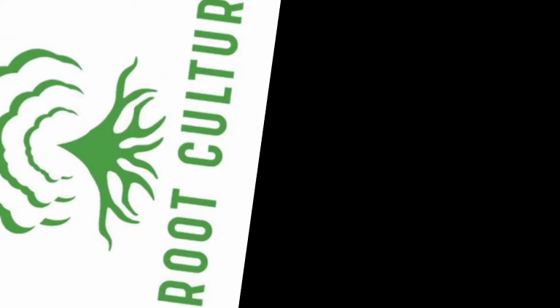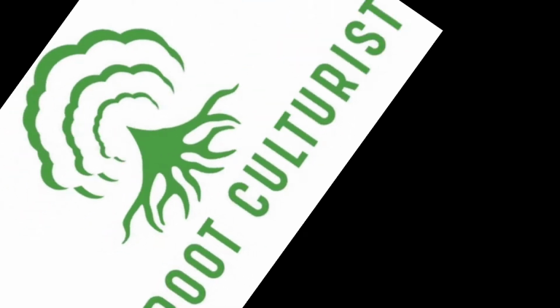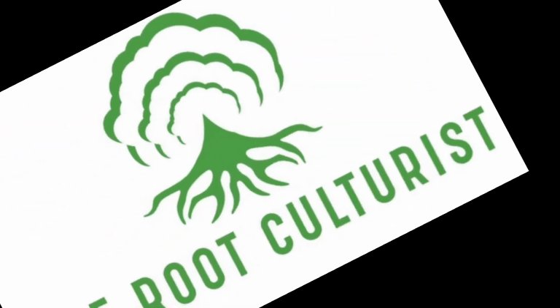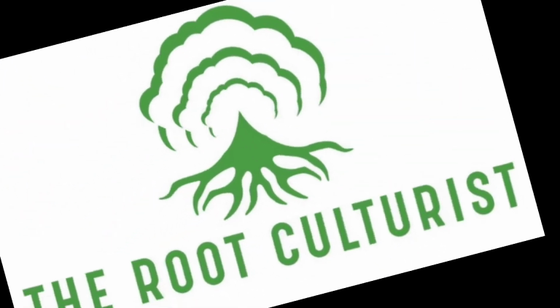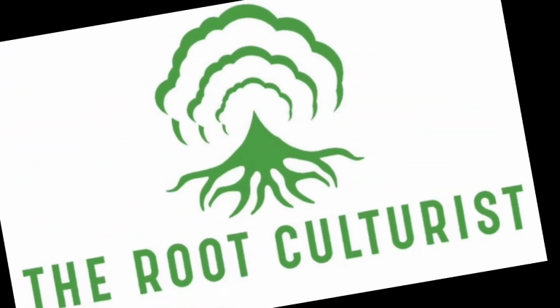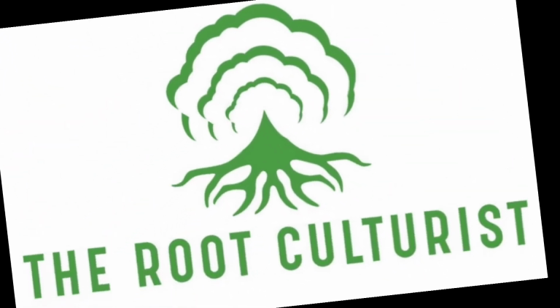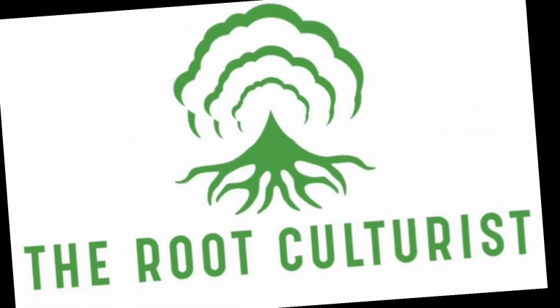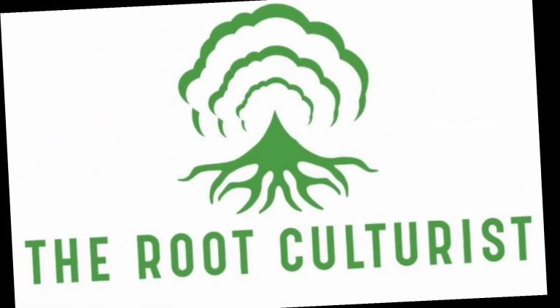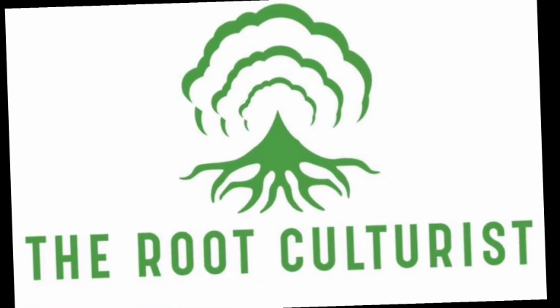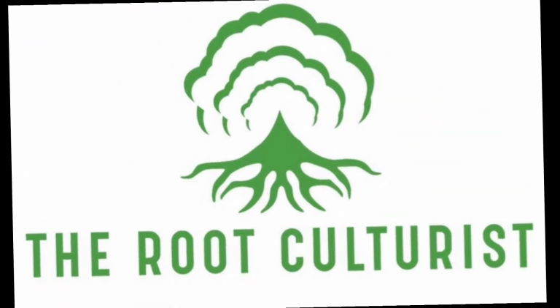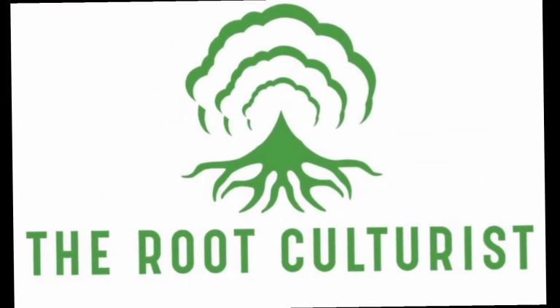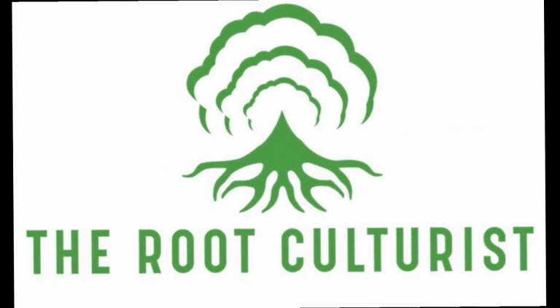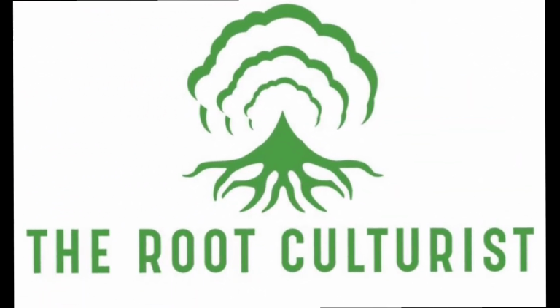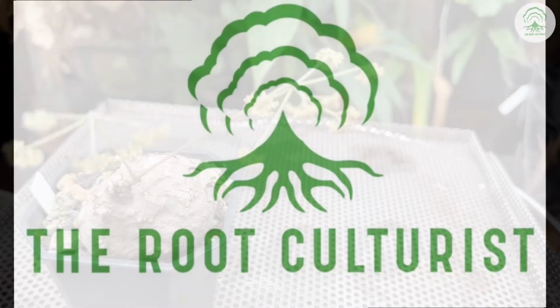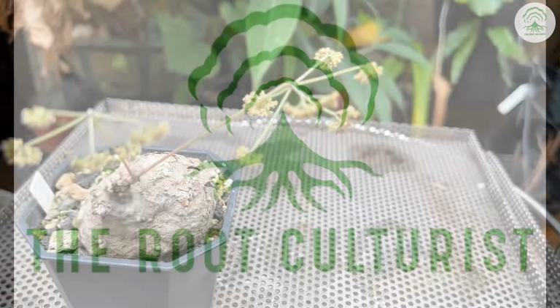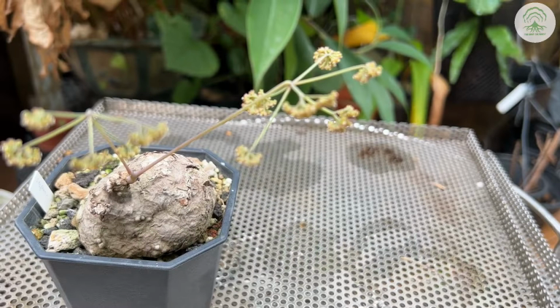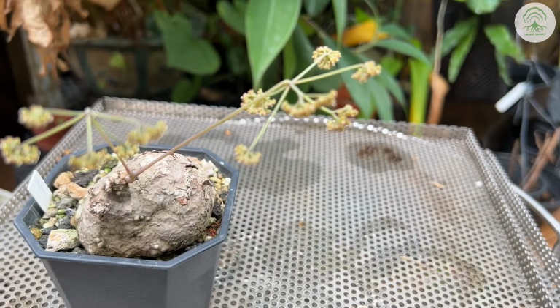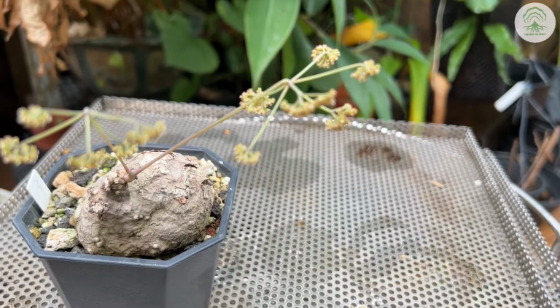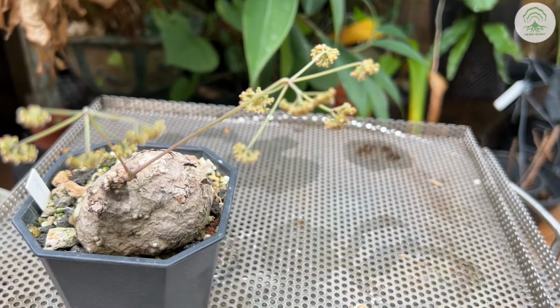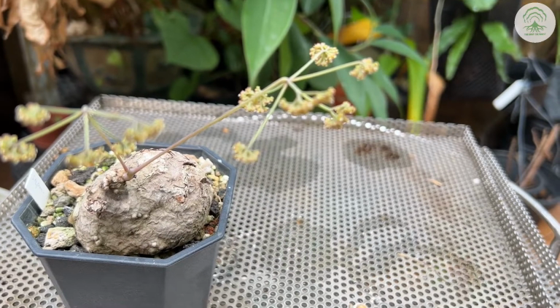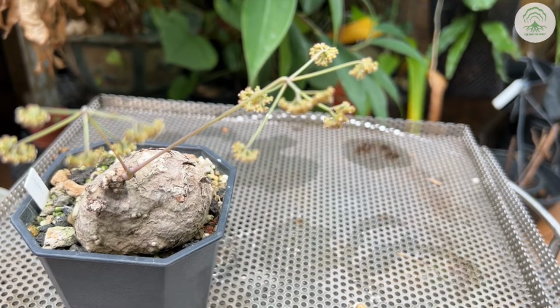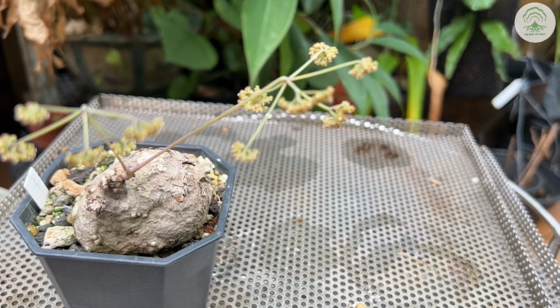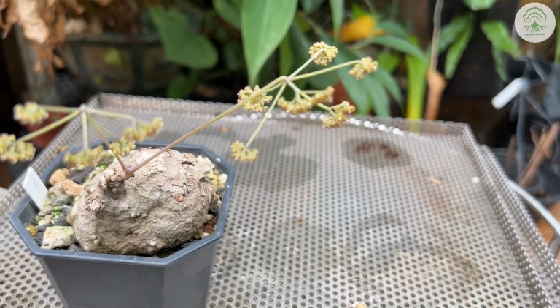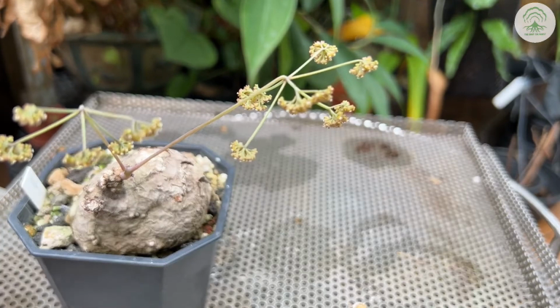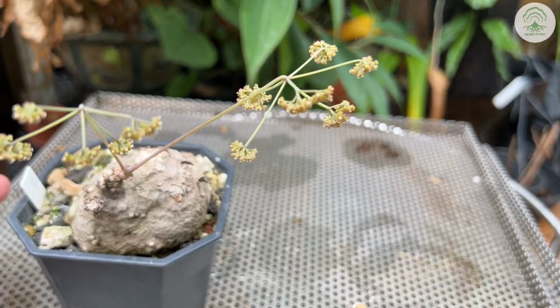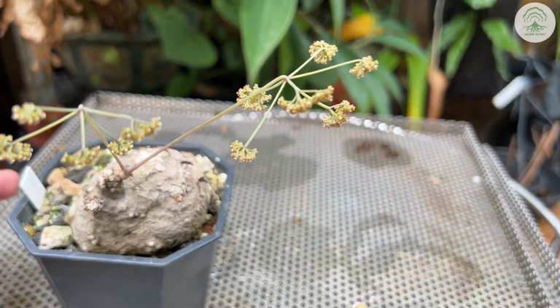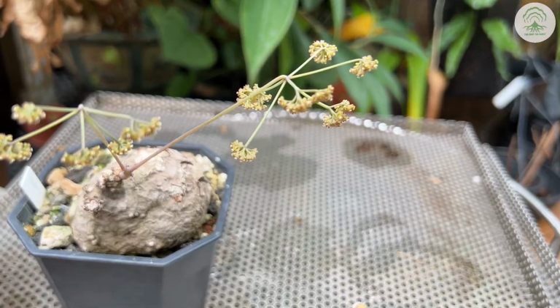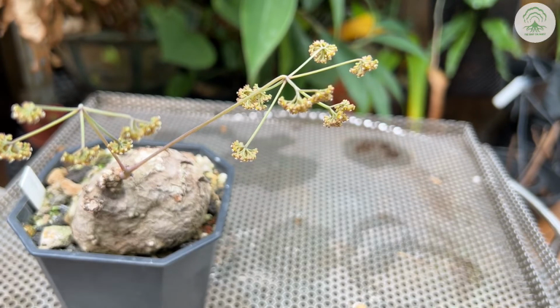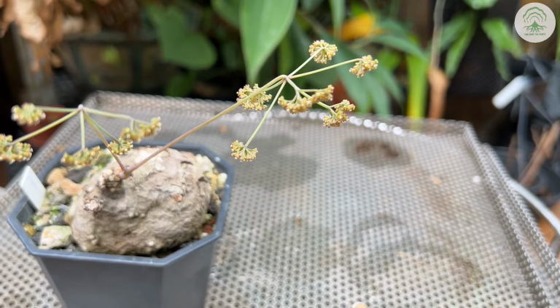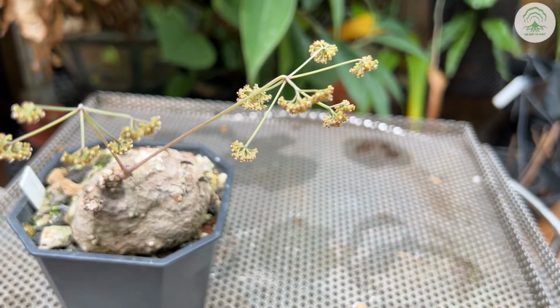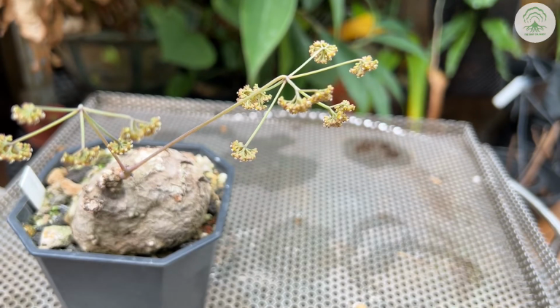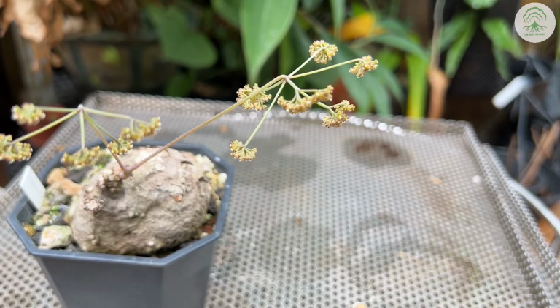Hi everyone, welcome to the episode of Rural Culturists. In this week's episode, we're going to show you how we collect pollen from a male Stefania plant.